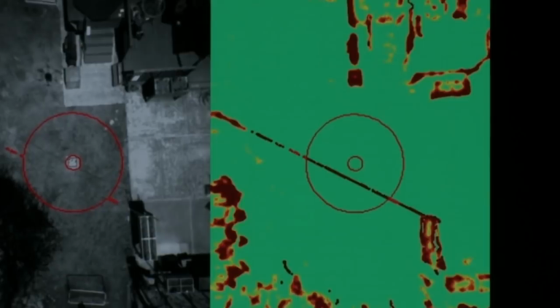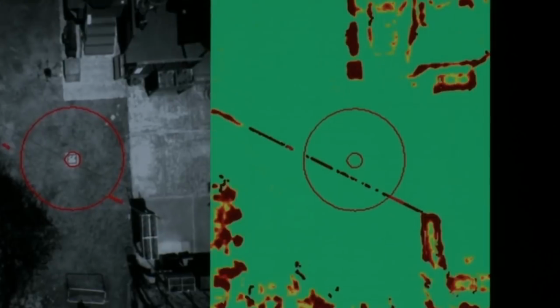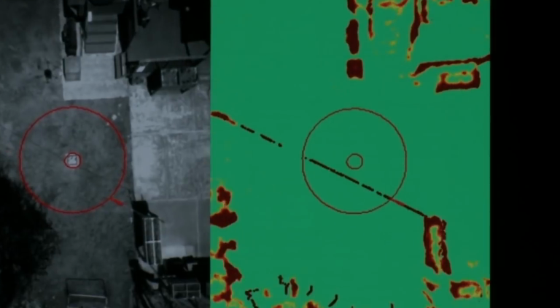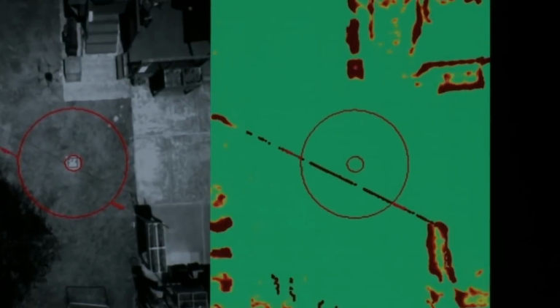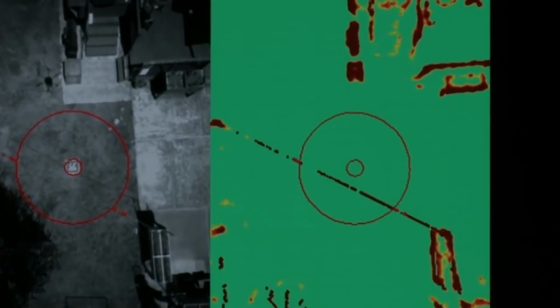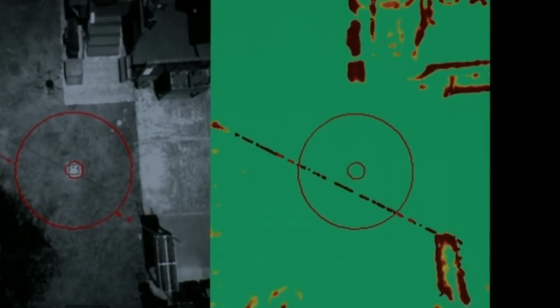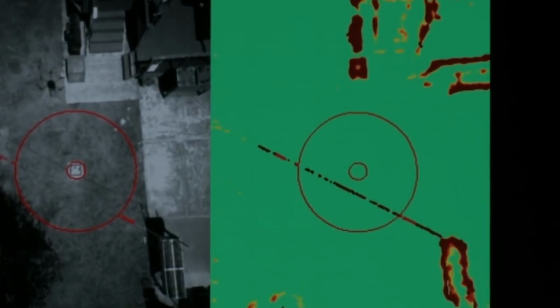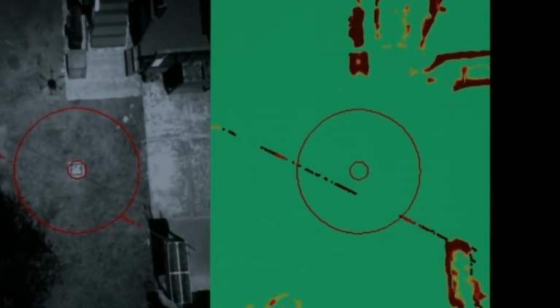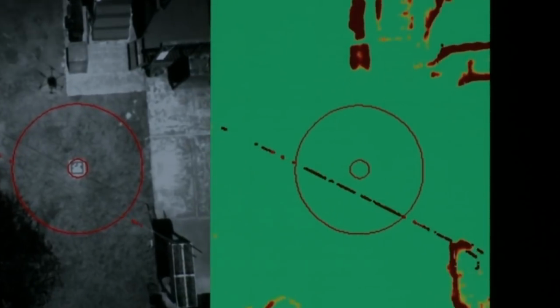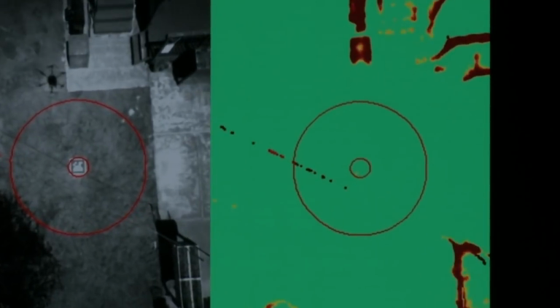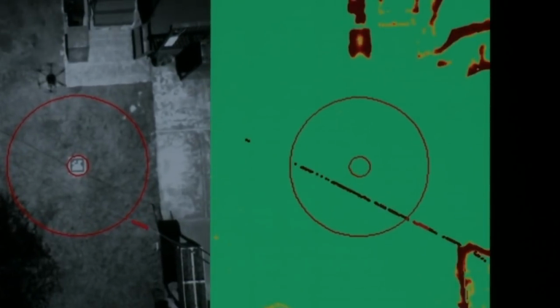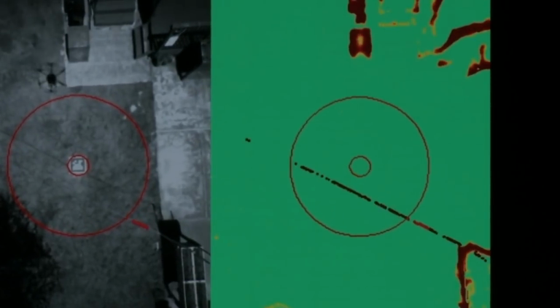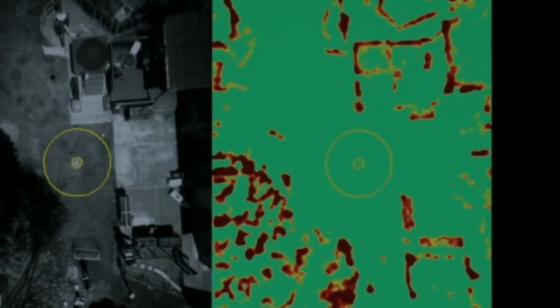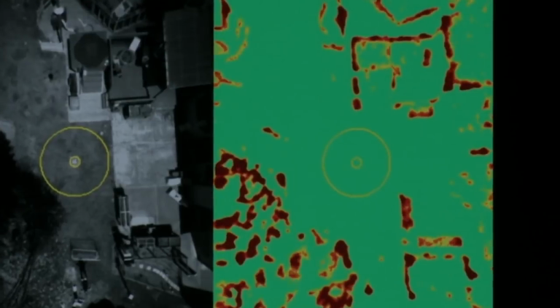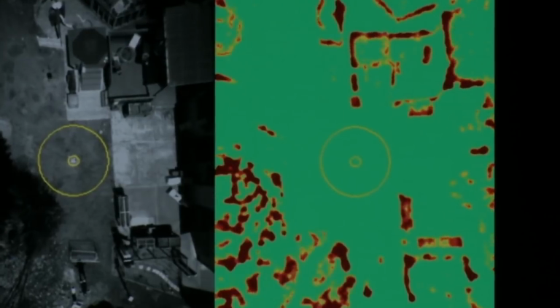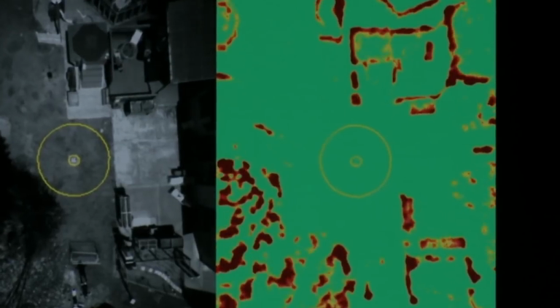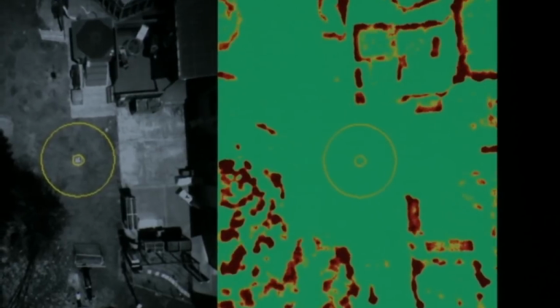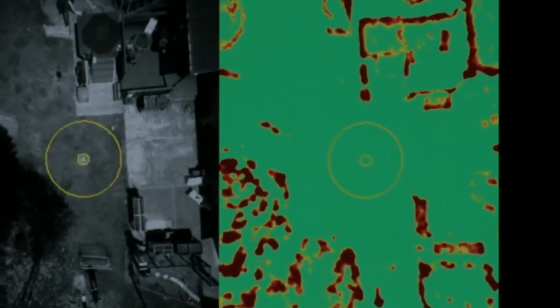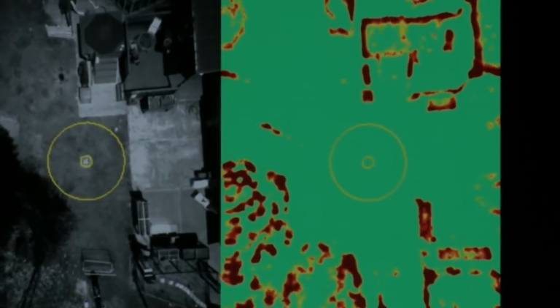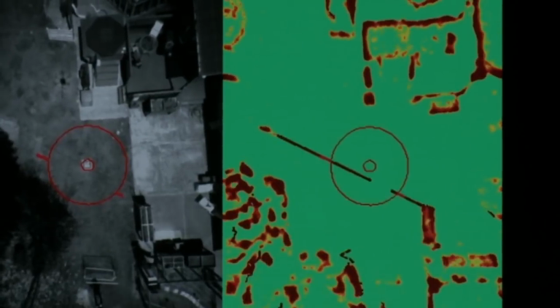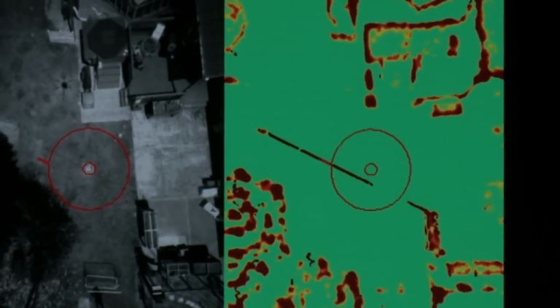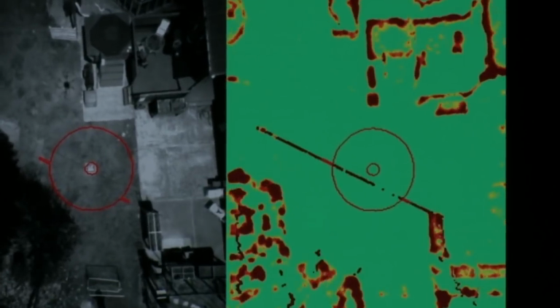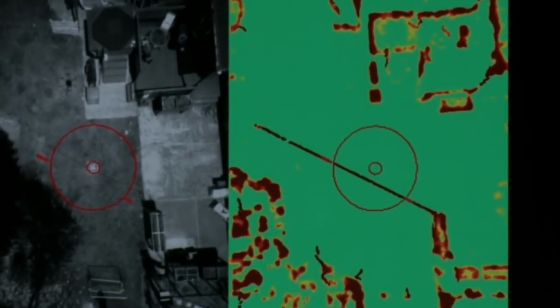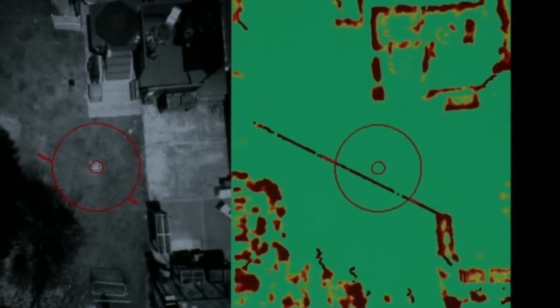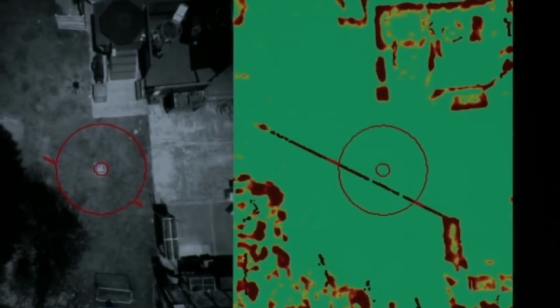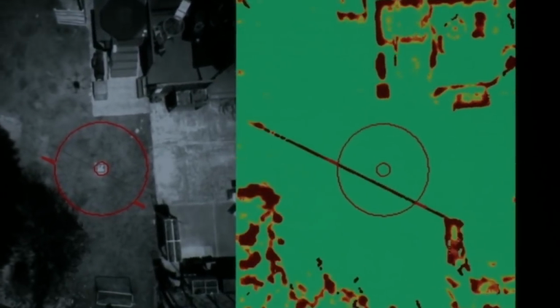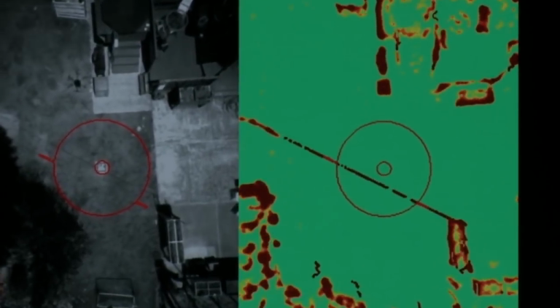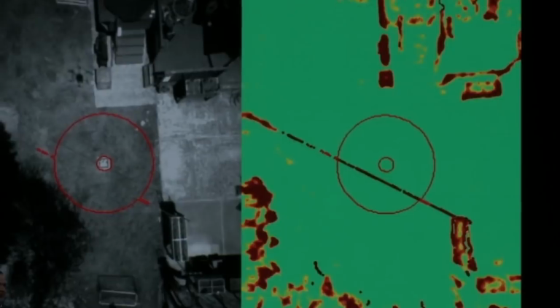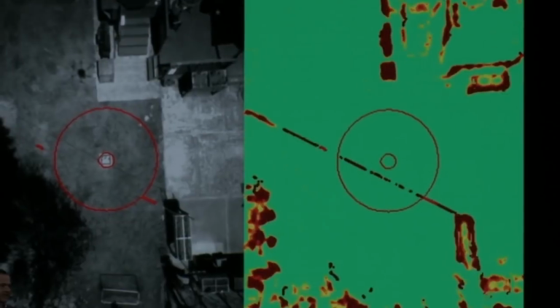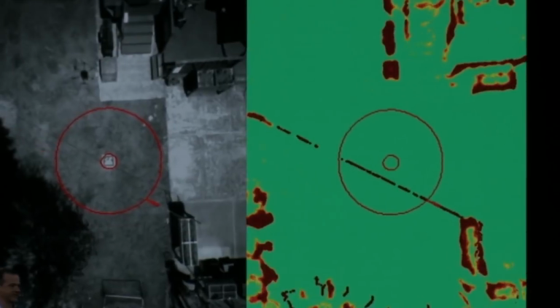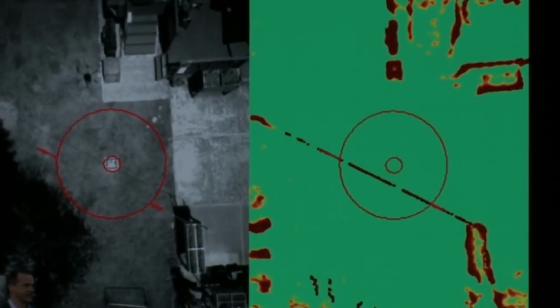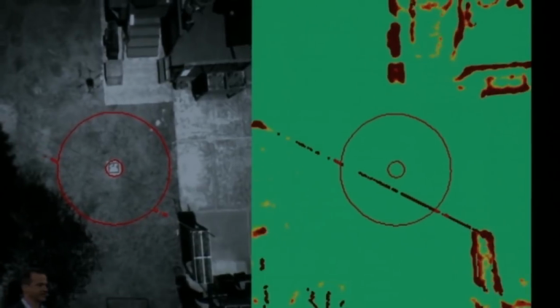From paragliders to power lines to the corgi in the backyard, the brain of the drone has safety covered.